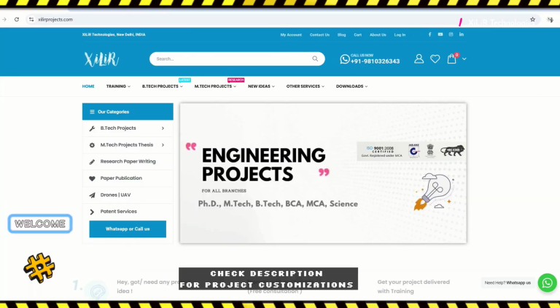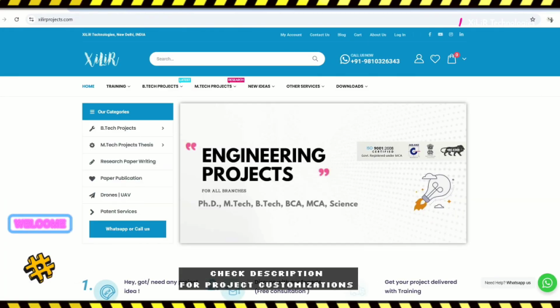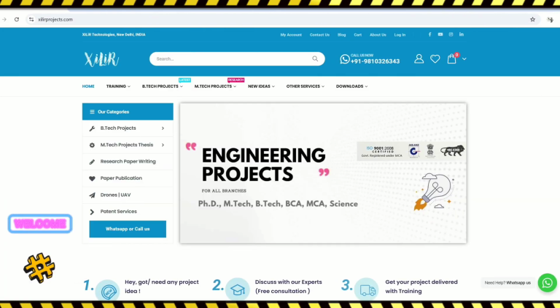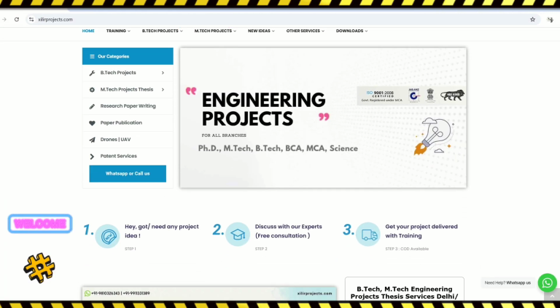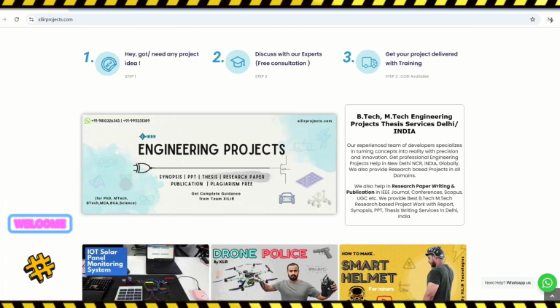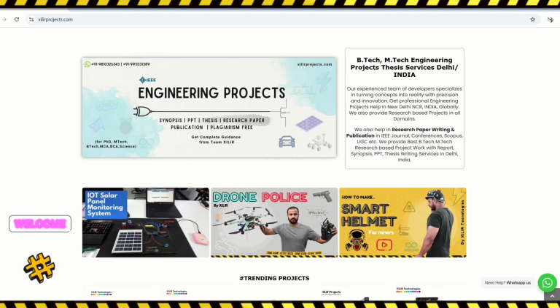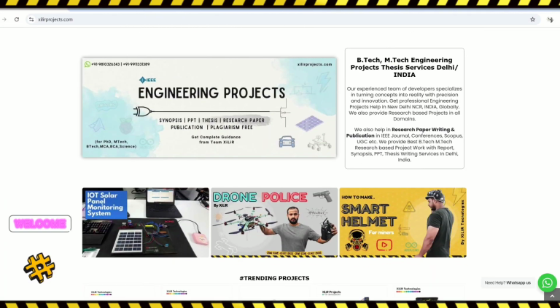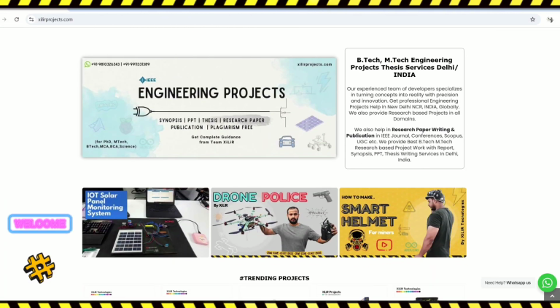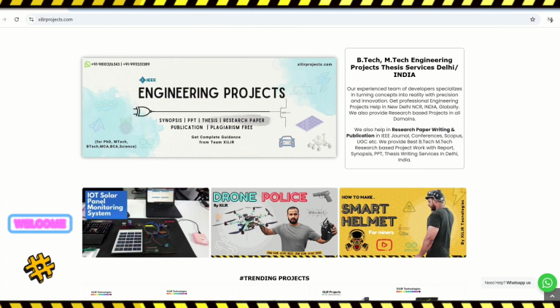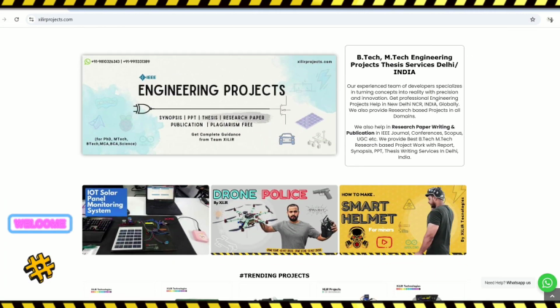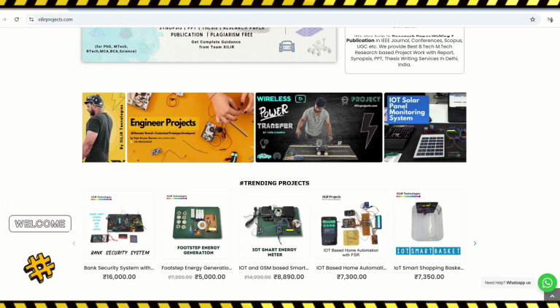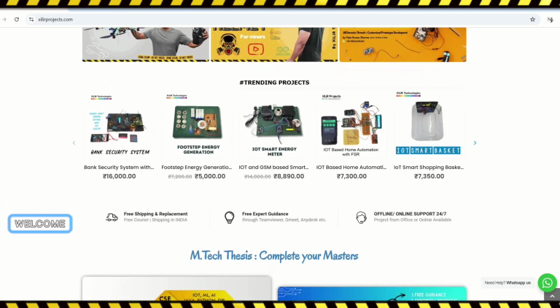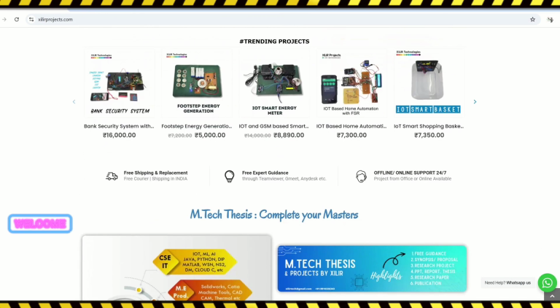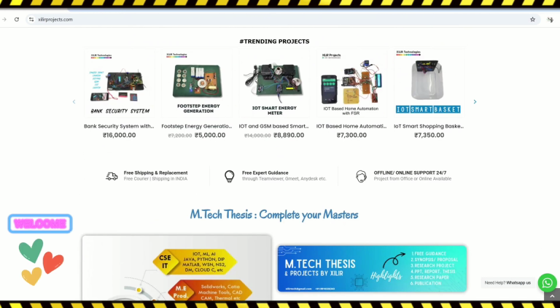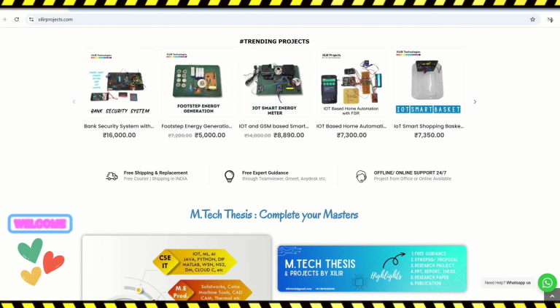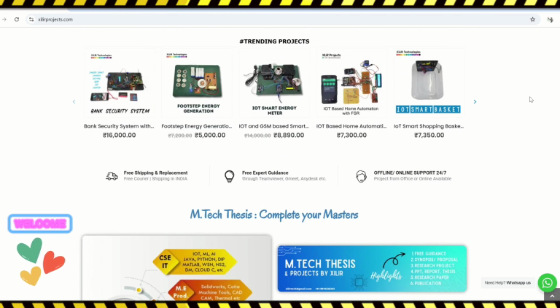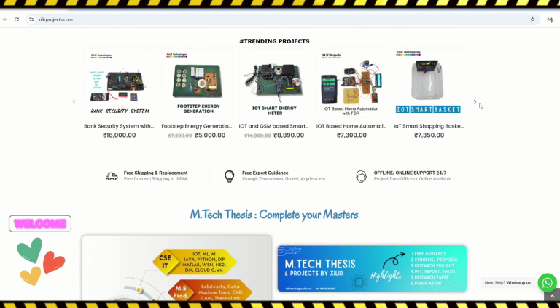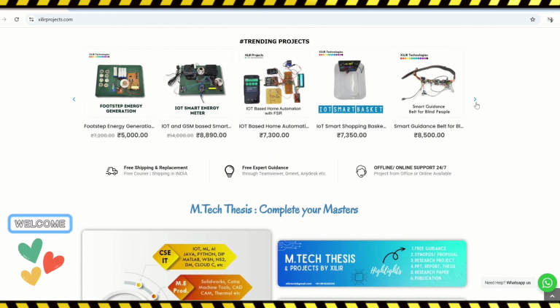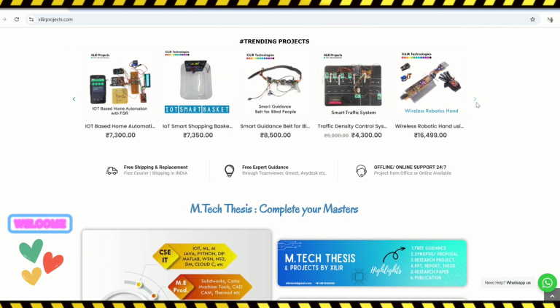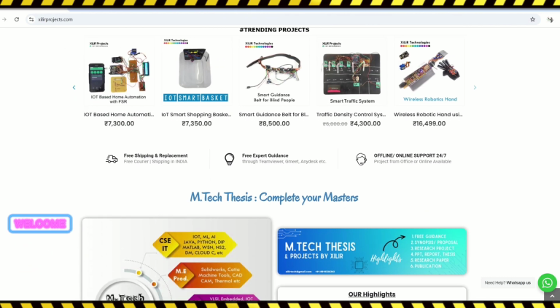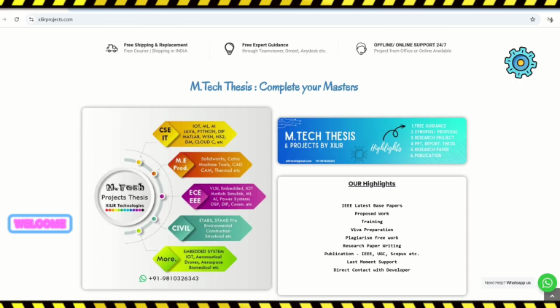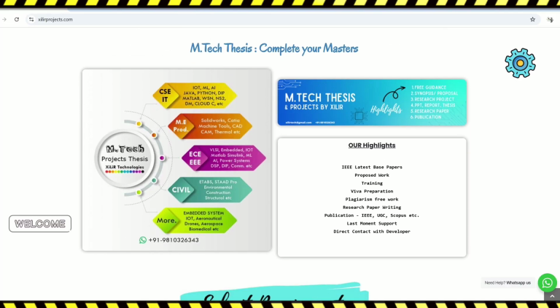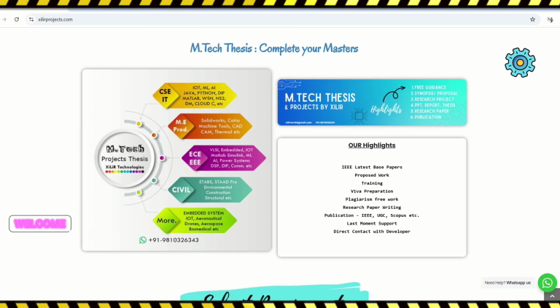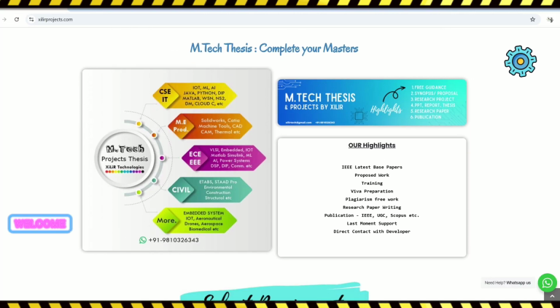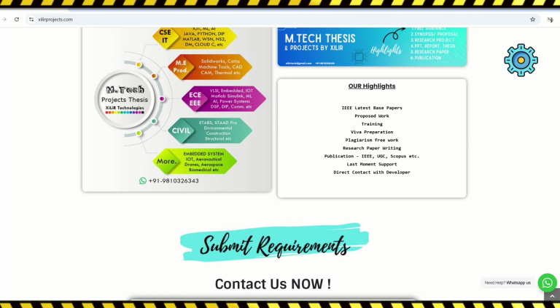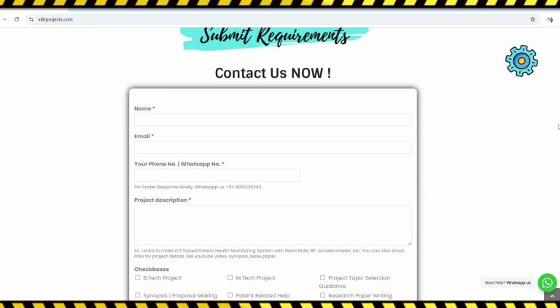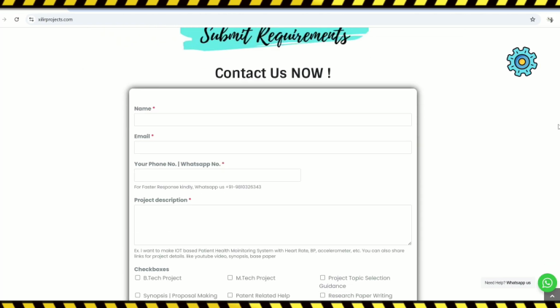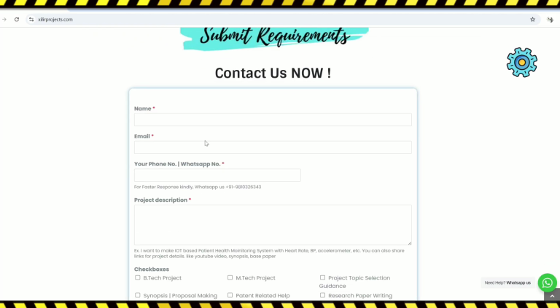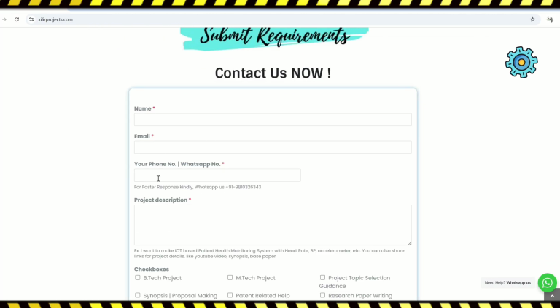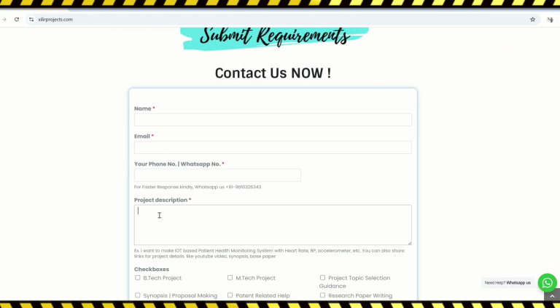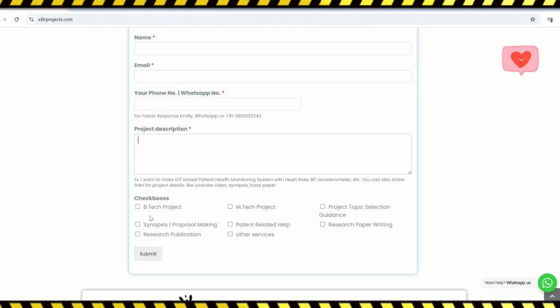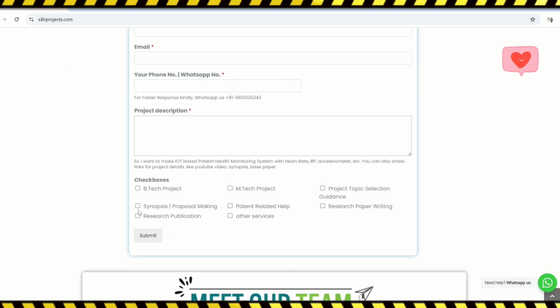Hello everyone, we are from Zyla Technologies, New Delhi, India. We develop research-based component hardware, projects and products globally.